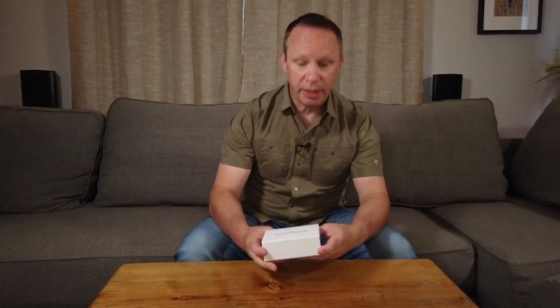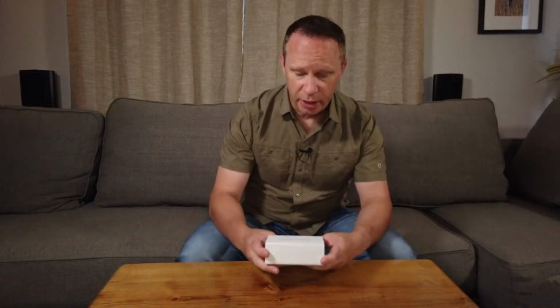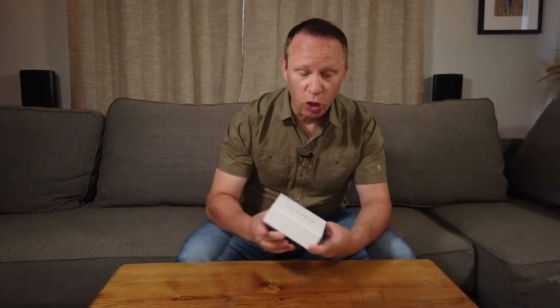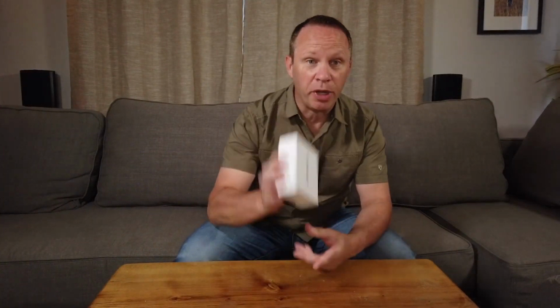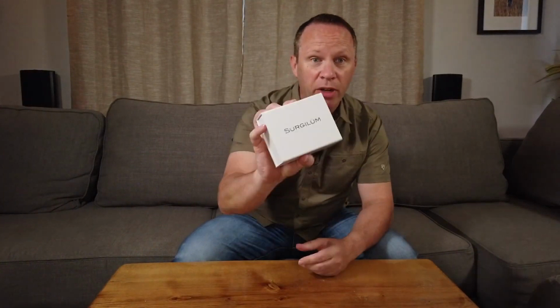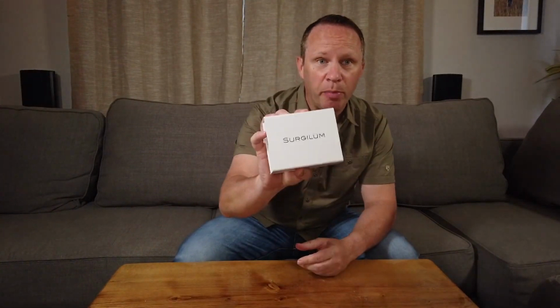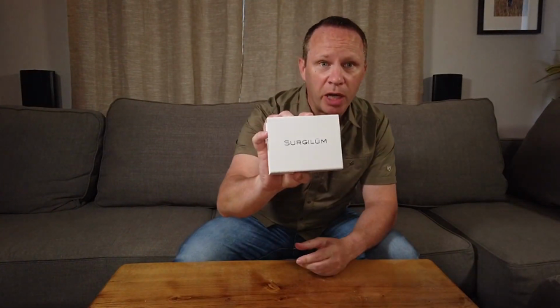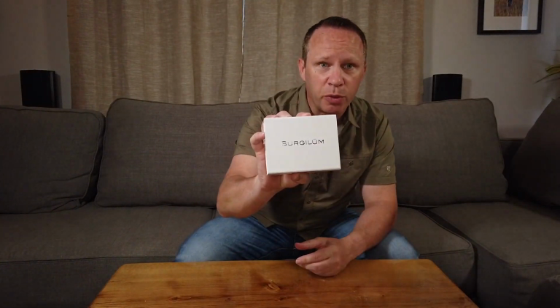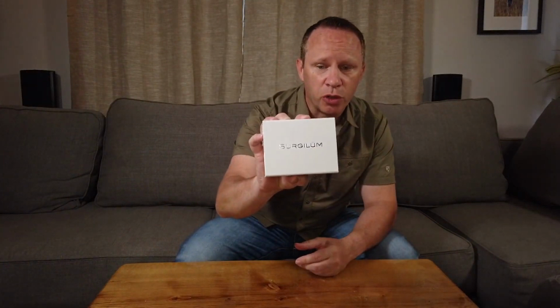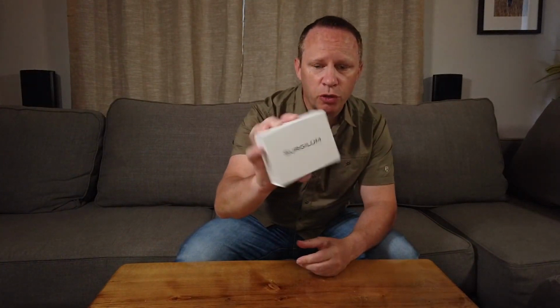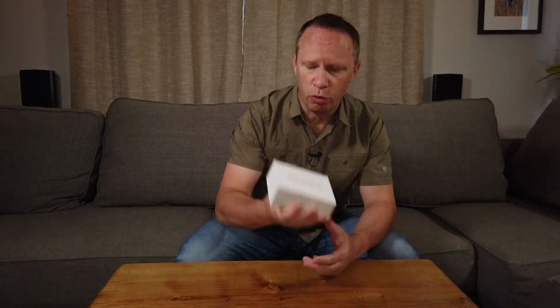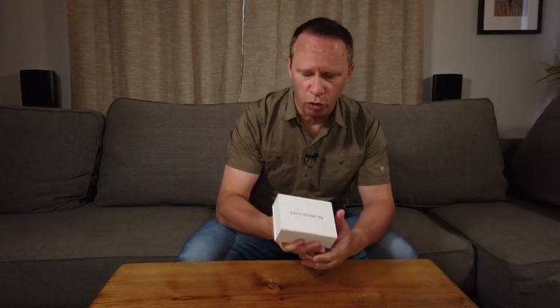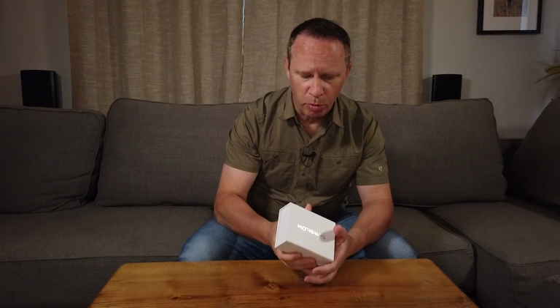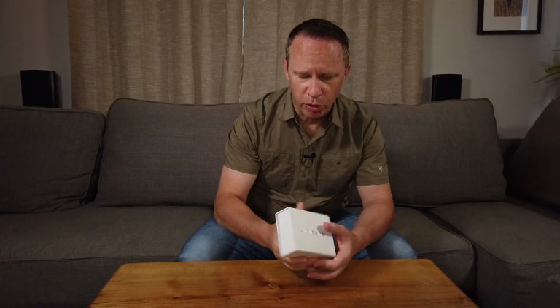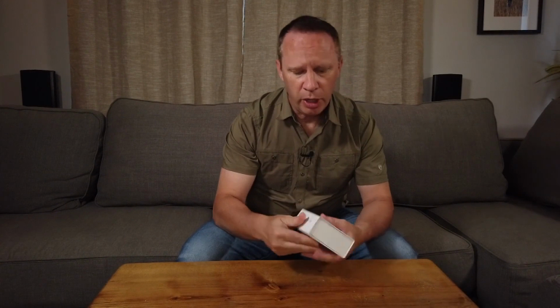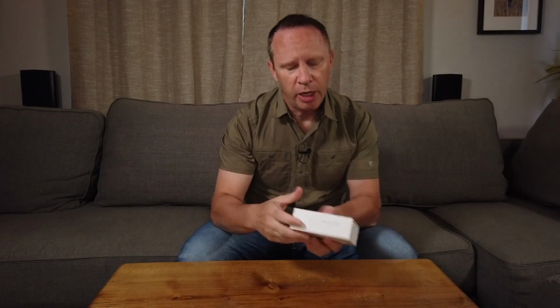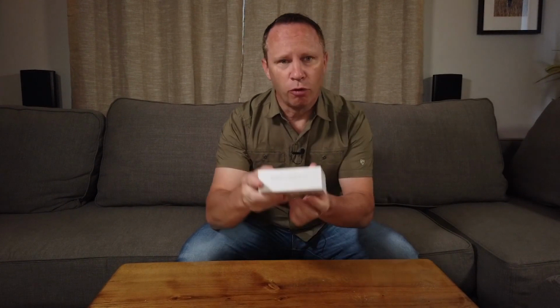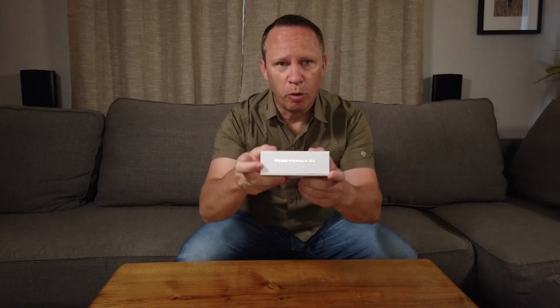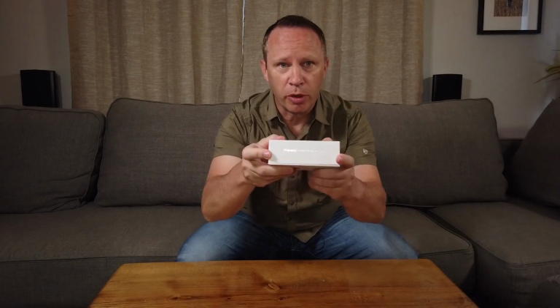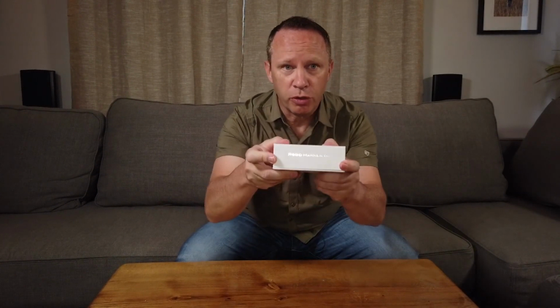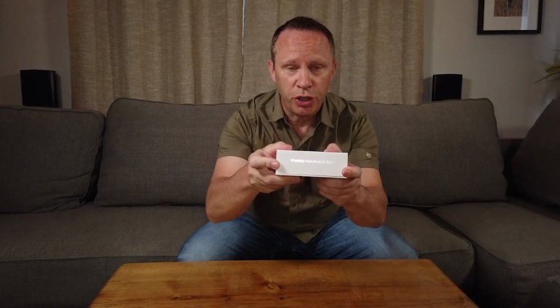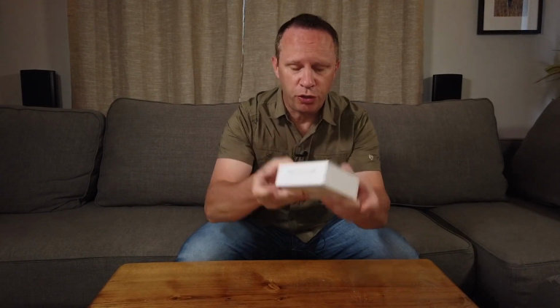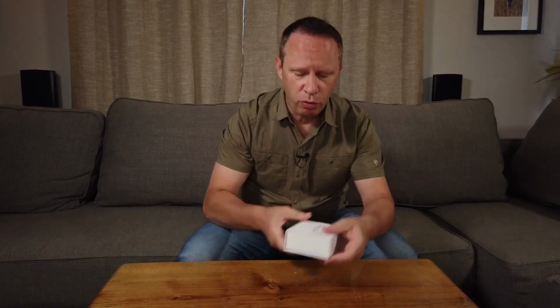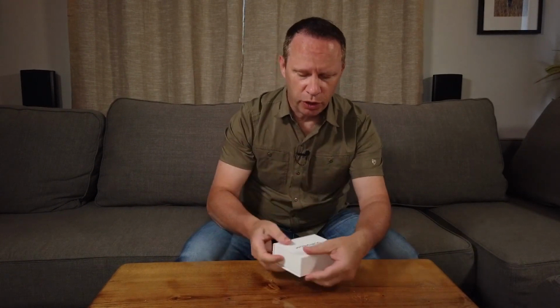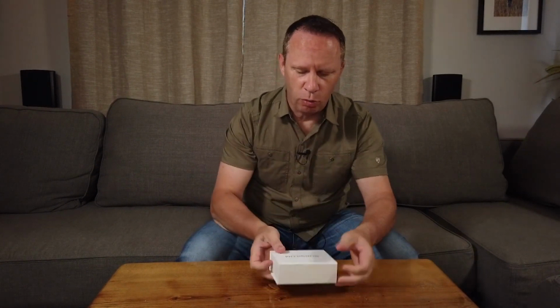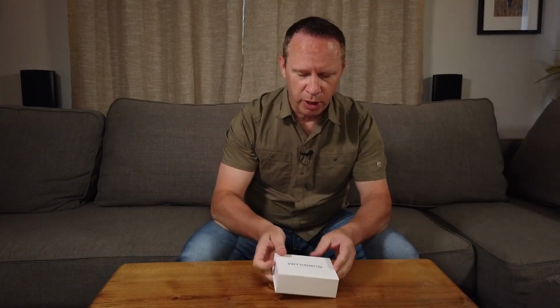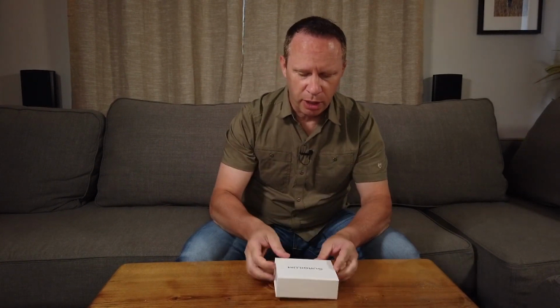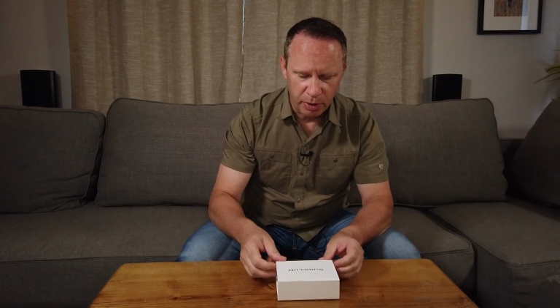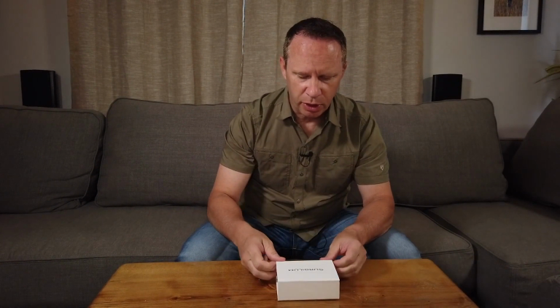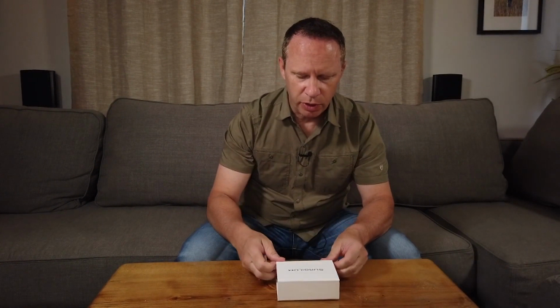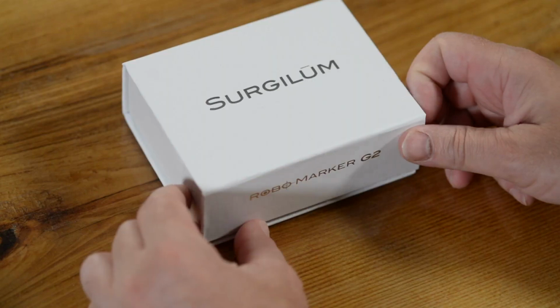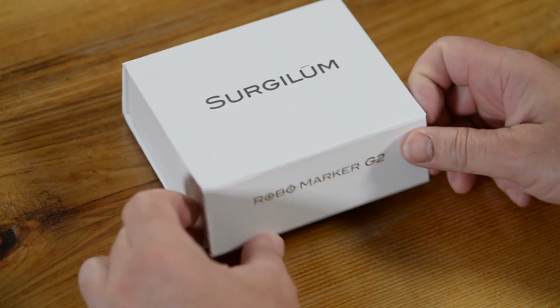Let's get this opened. I've got the box with the Surge-A-Loom Robomarker G2. Let's open this up and see what's in here.